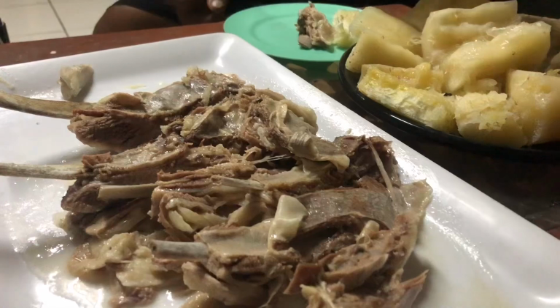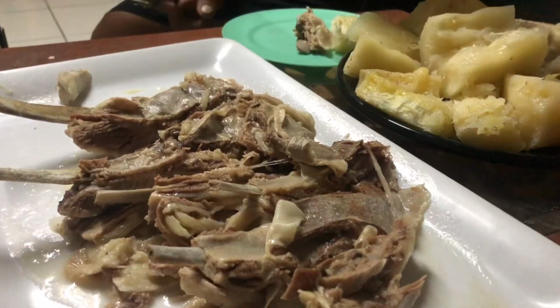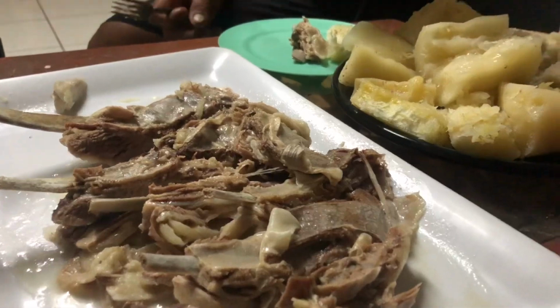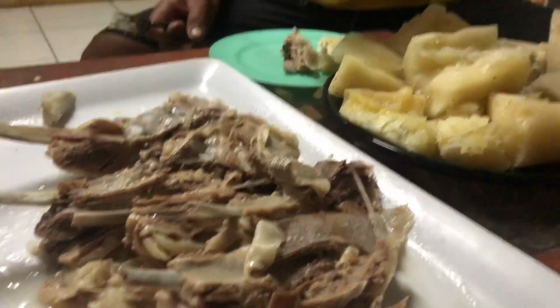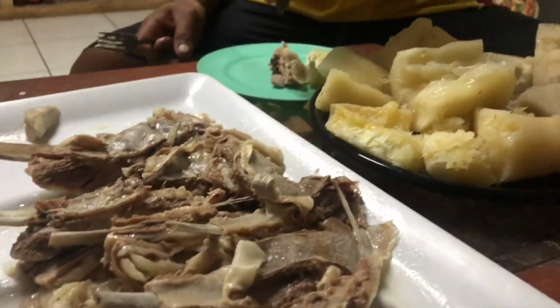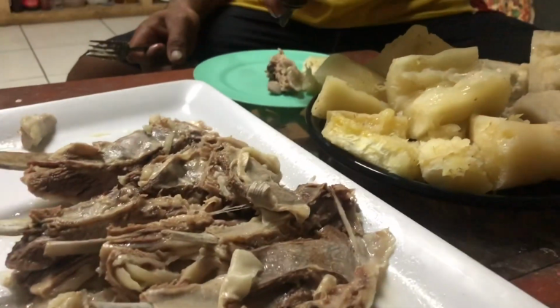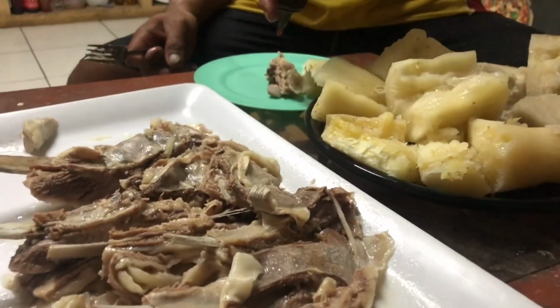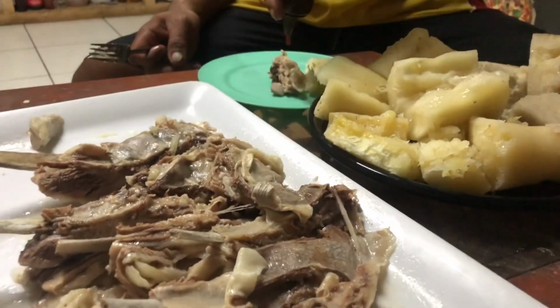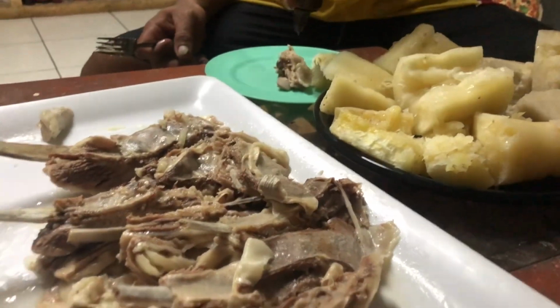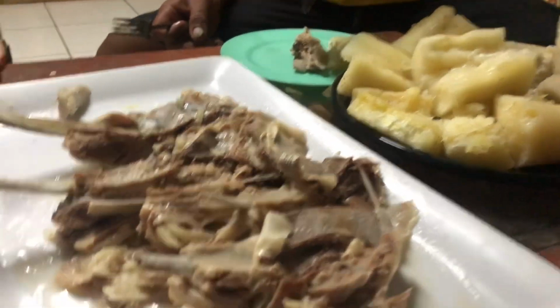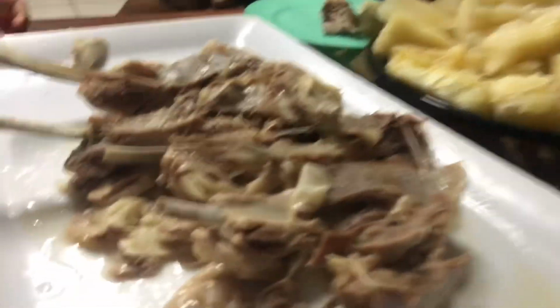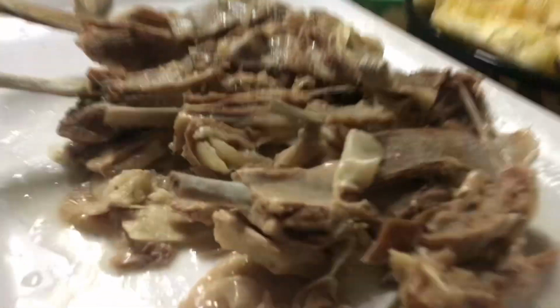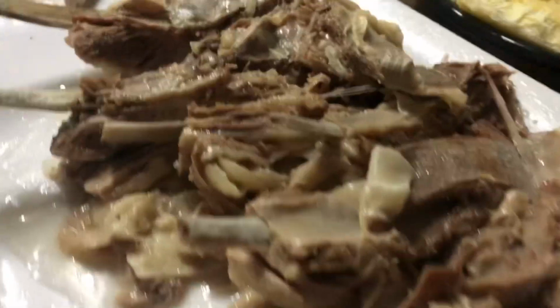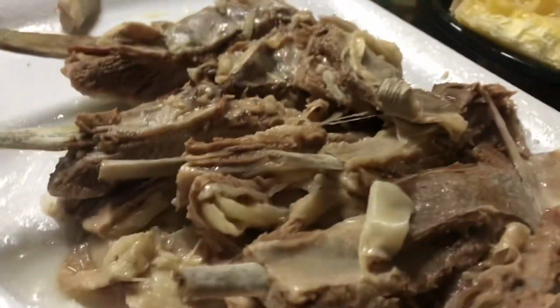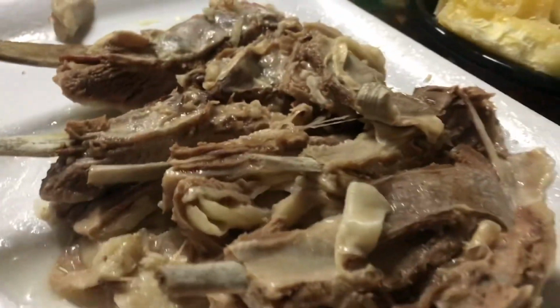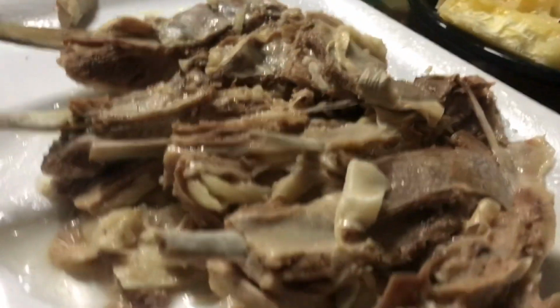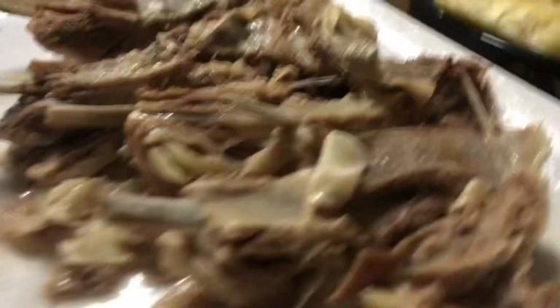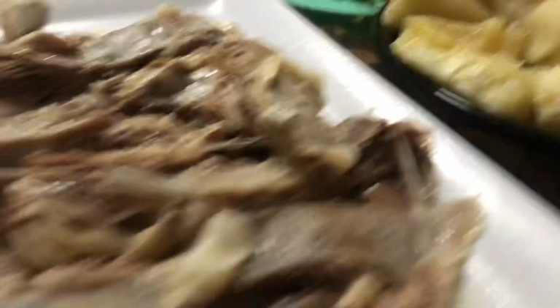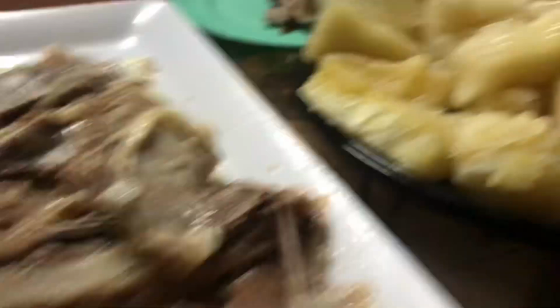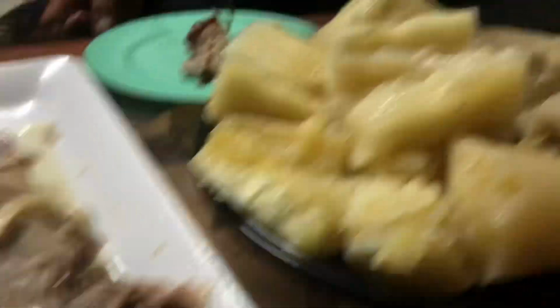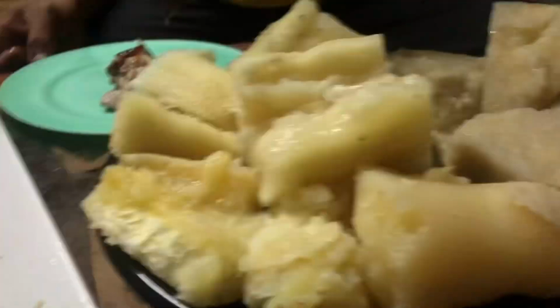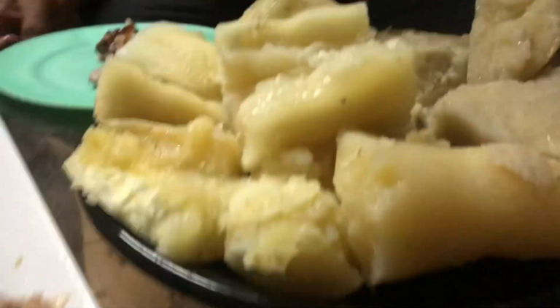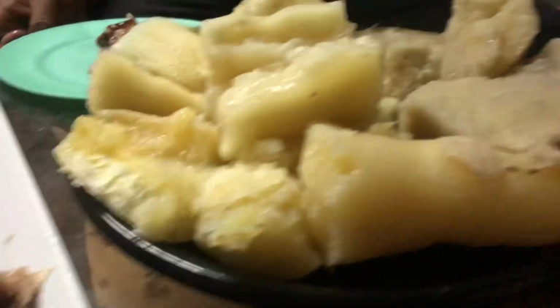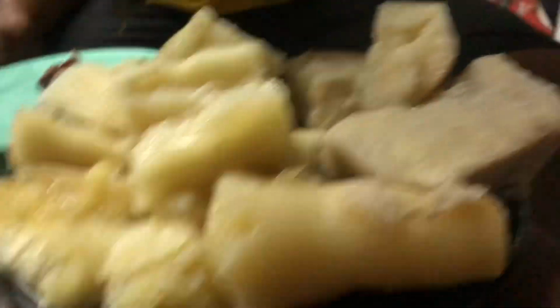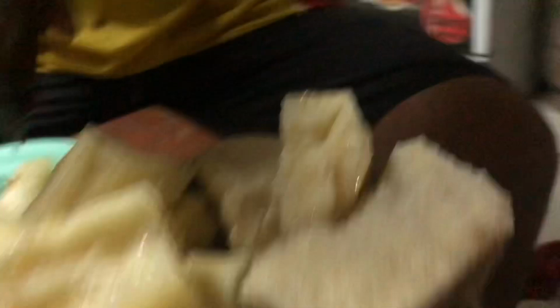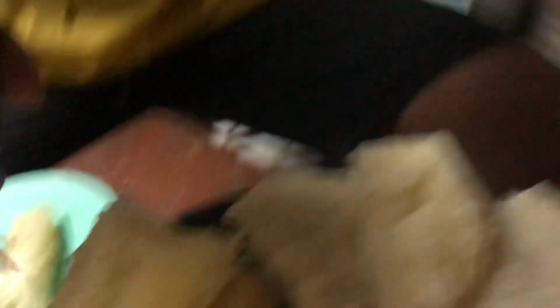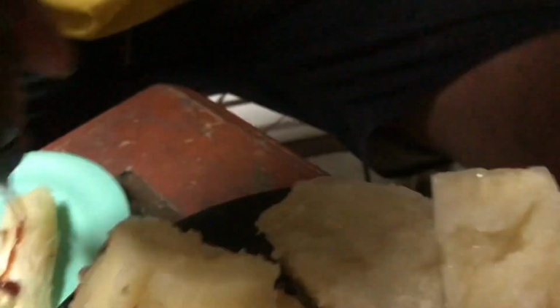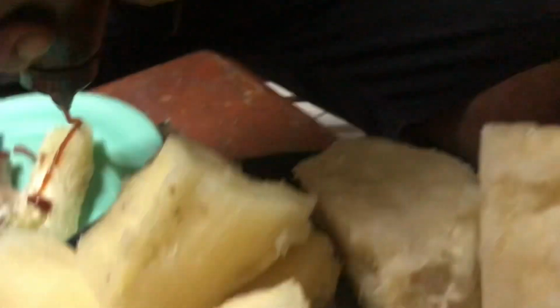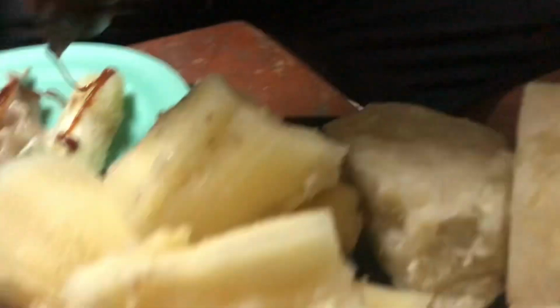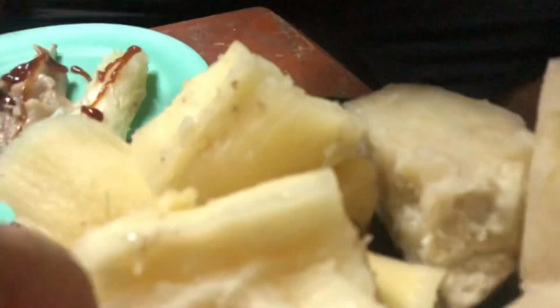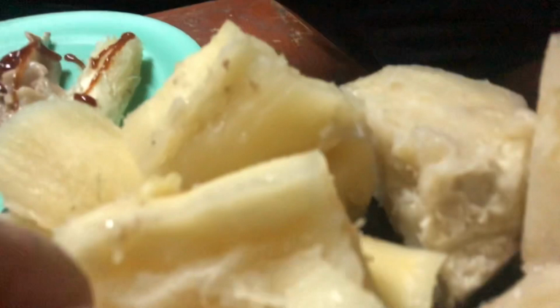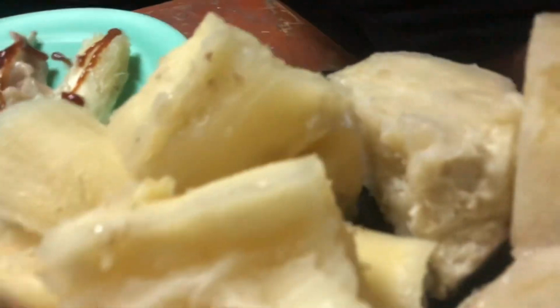Do you want something too, Nana? We just made a one pot. Yes. Oh, that manioke looks good.